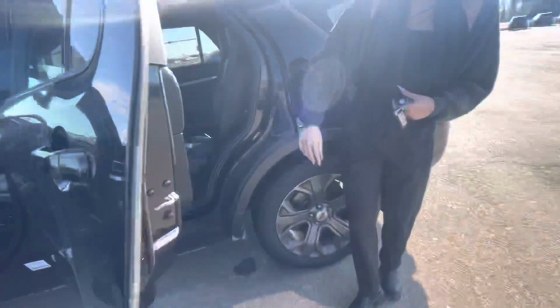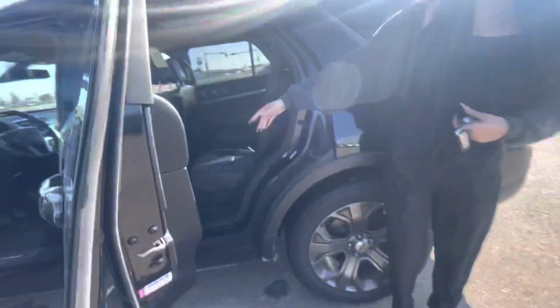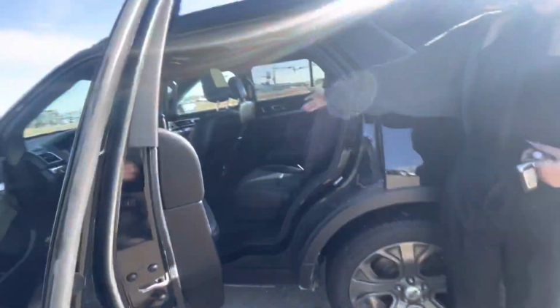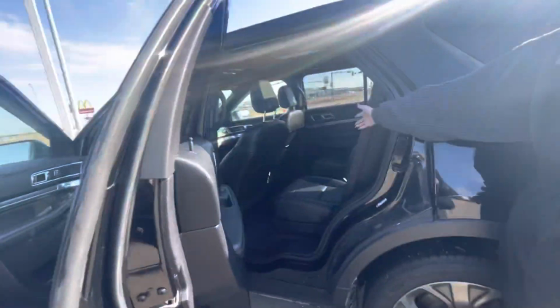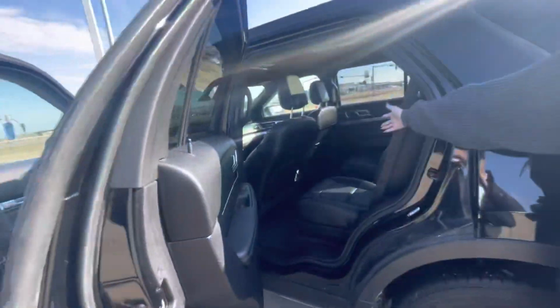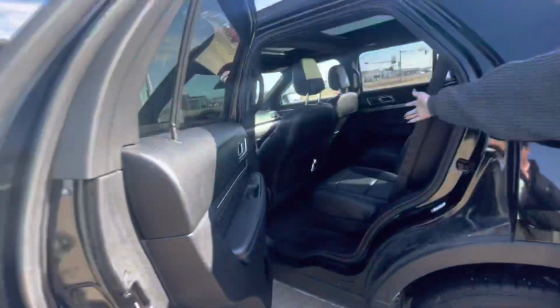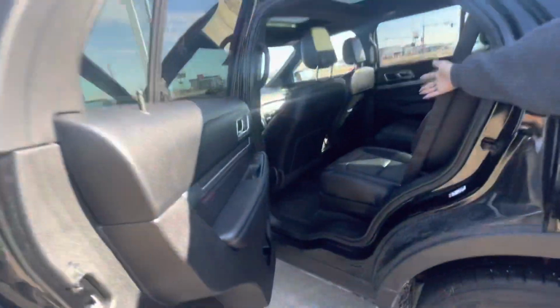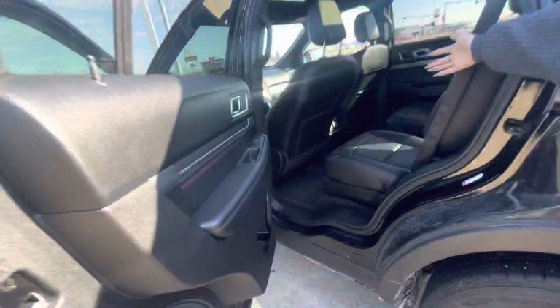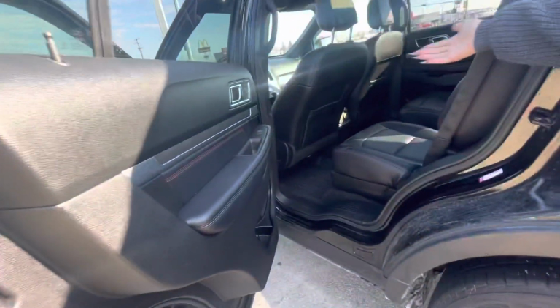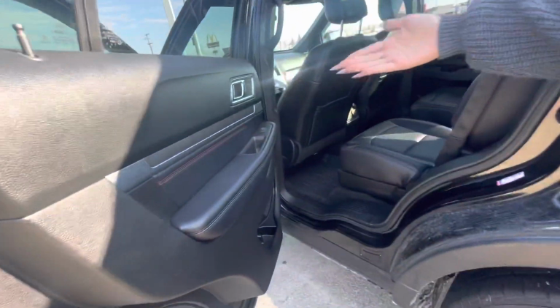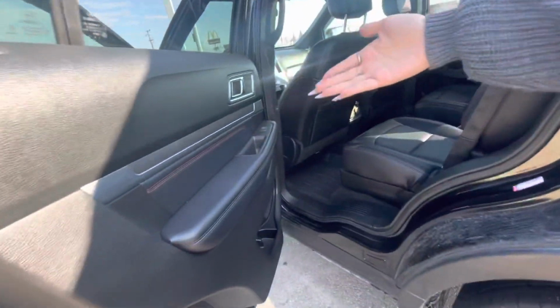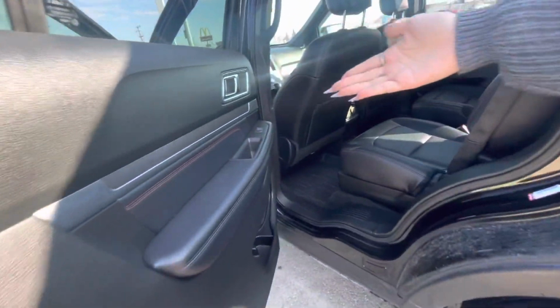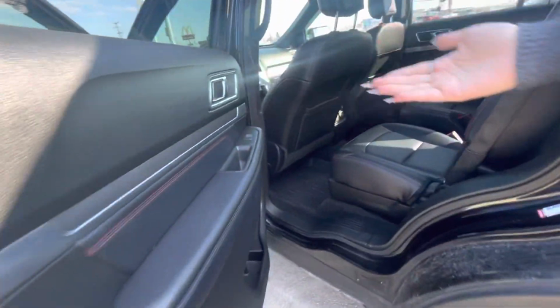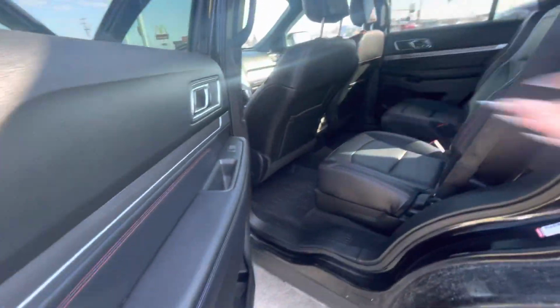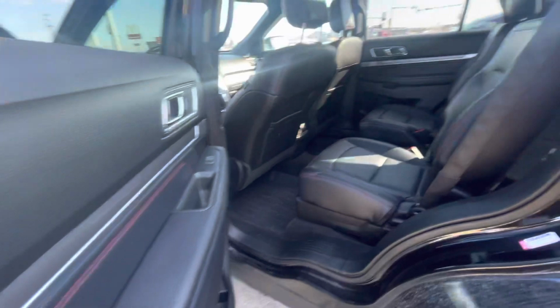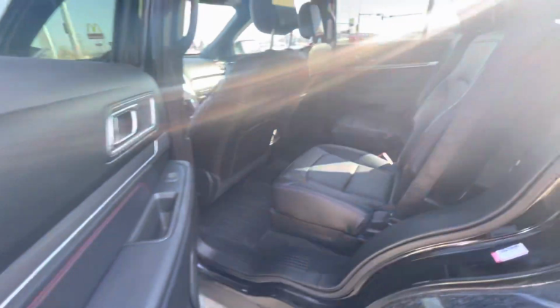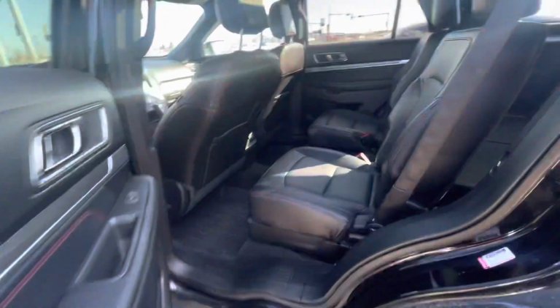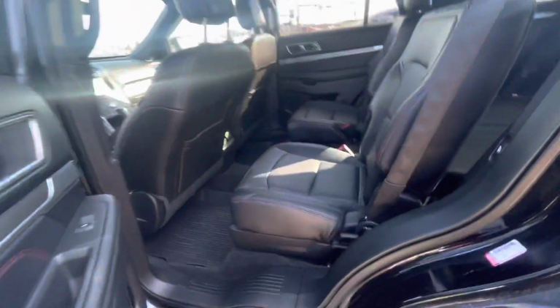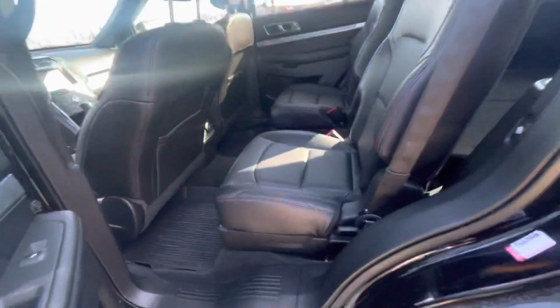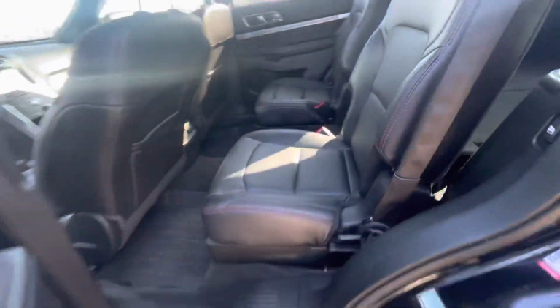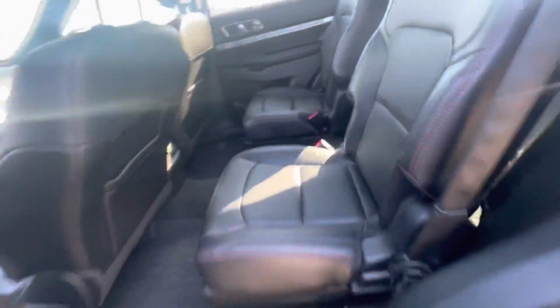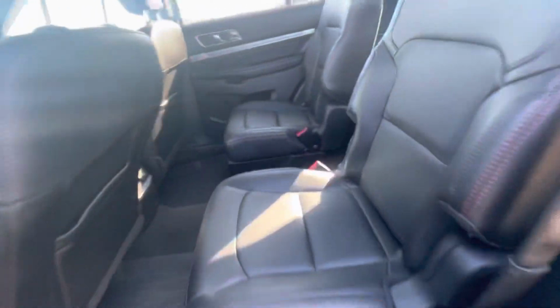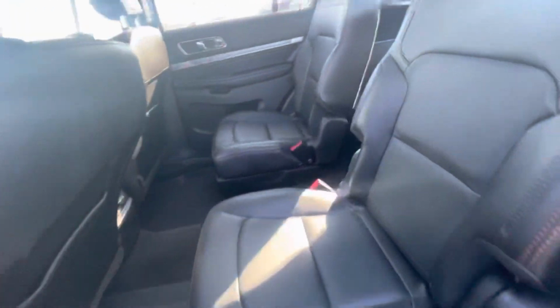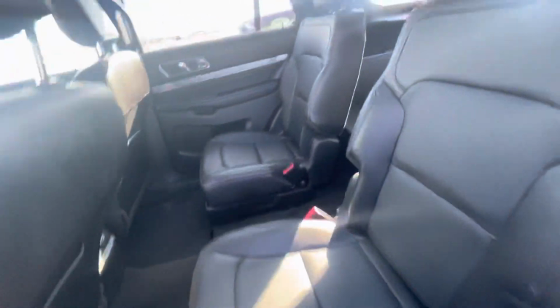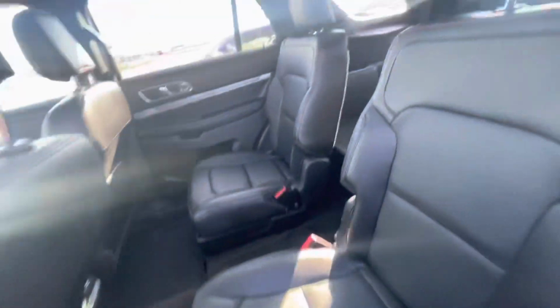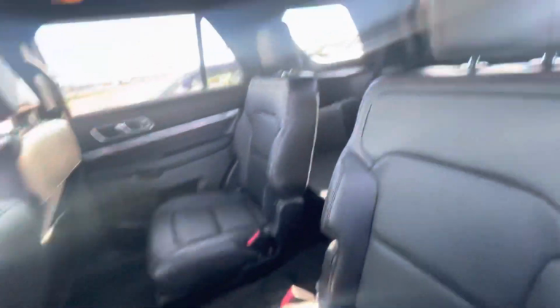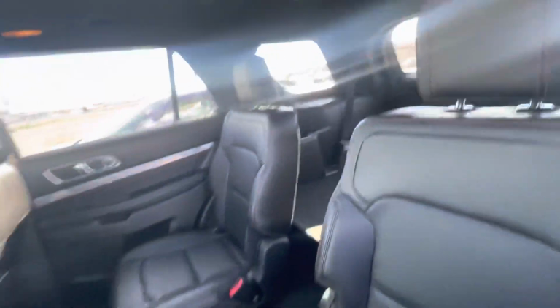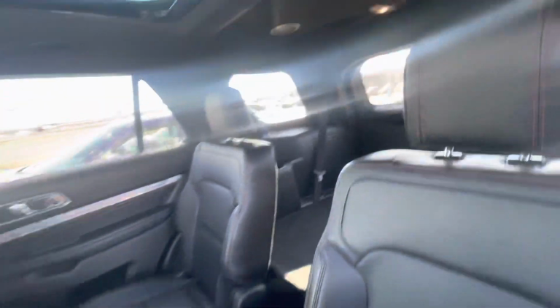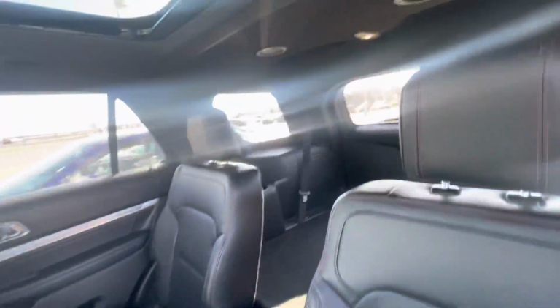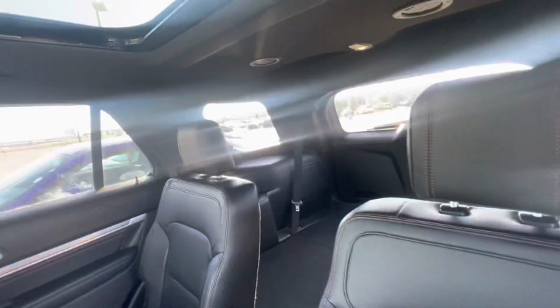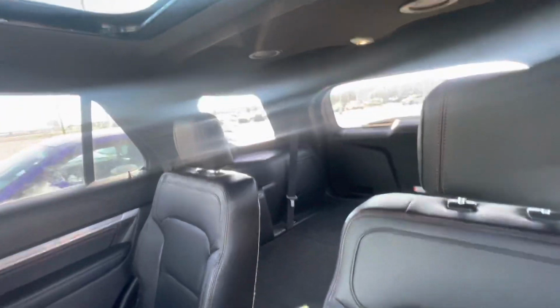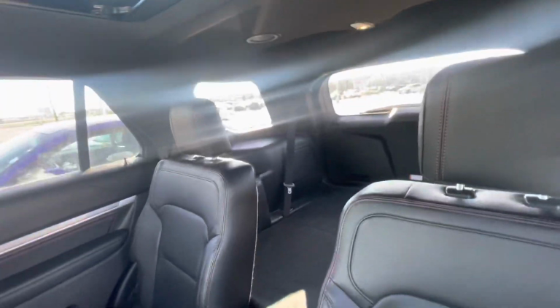Some captain chairs in the back, red stitching on the door. Look how spacious this whole car is.